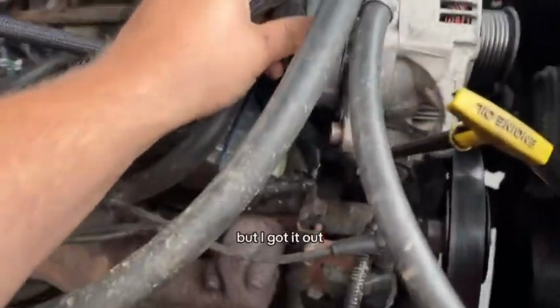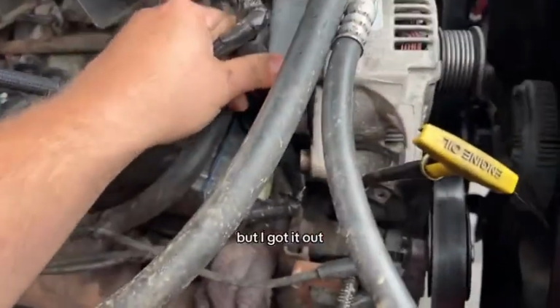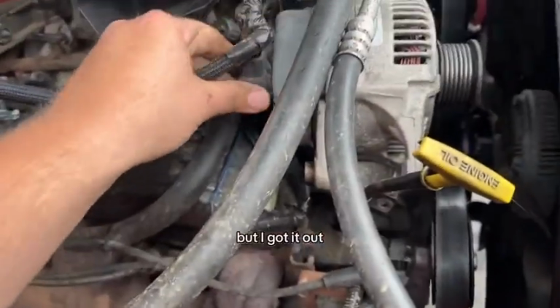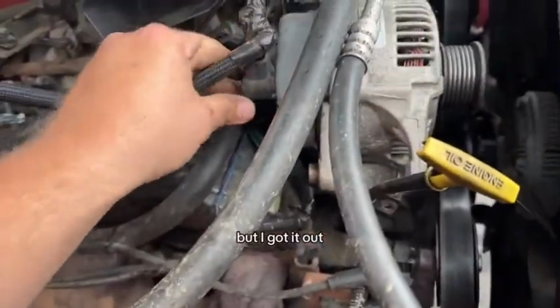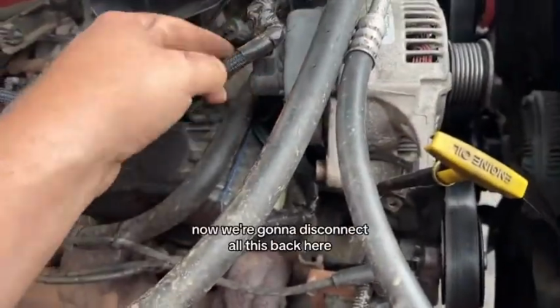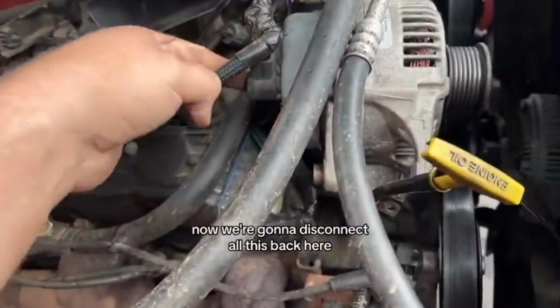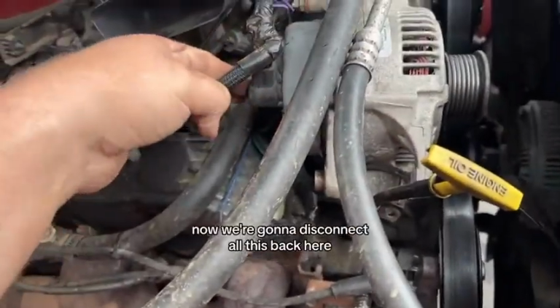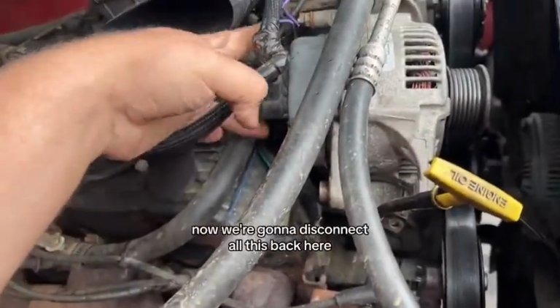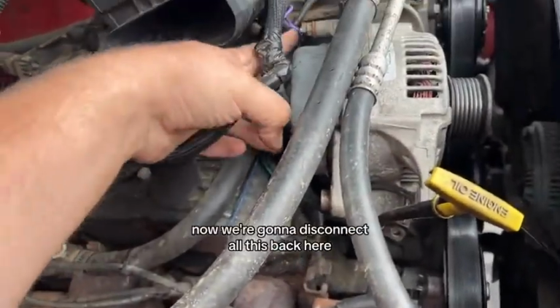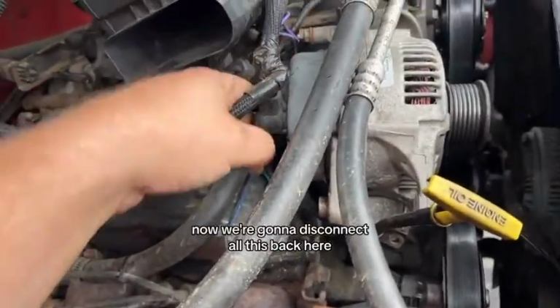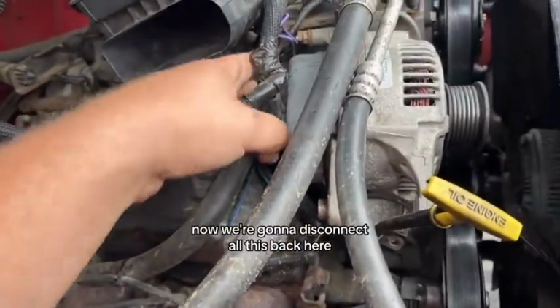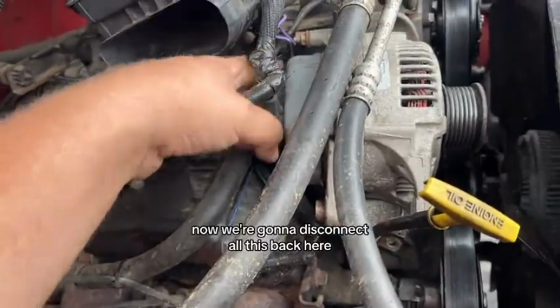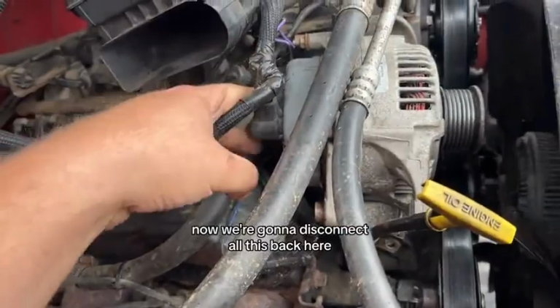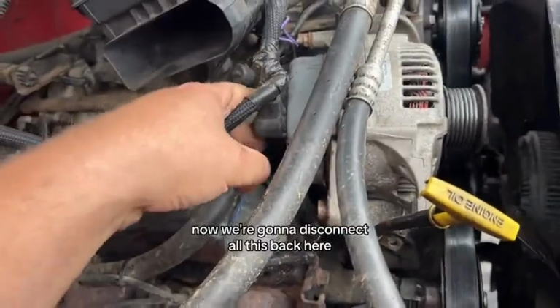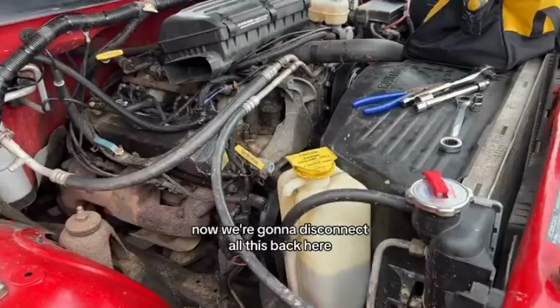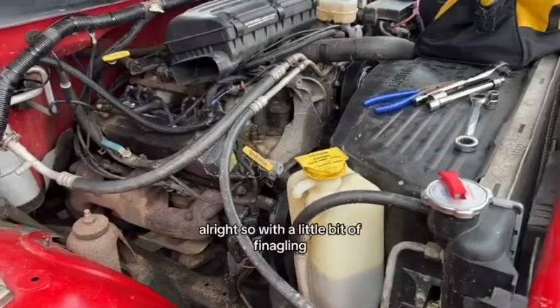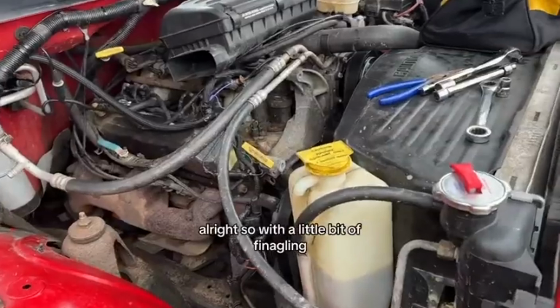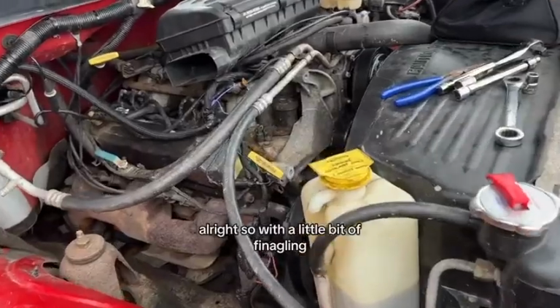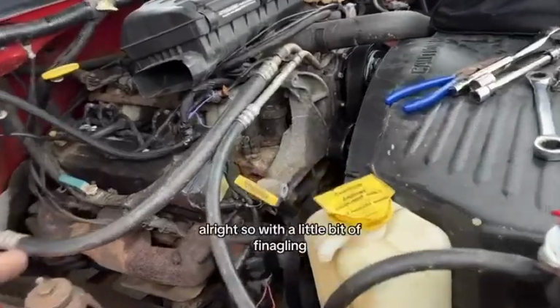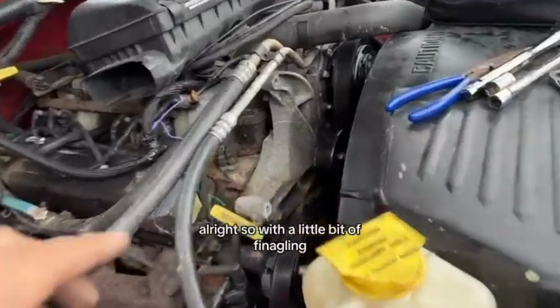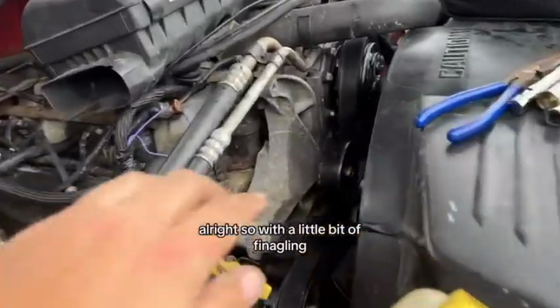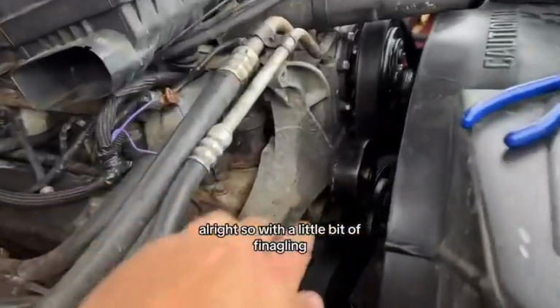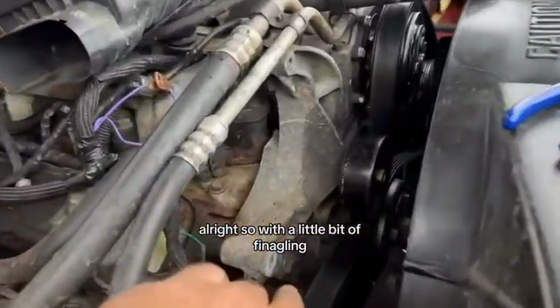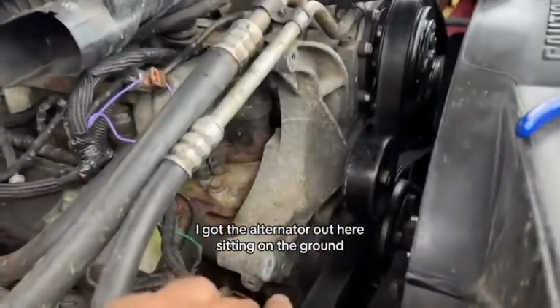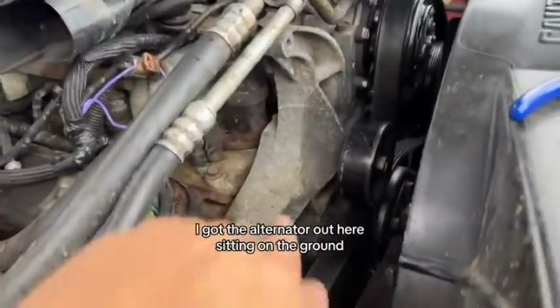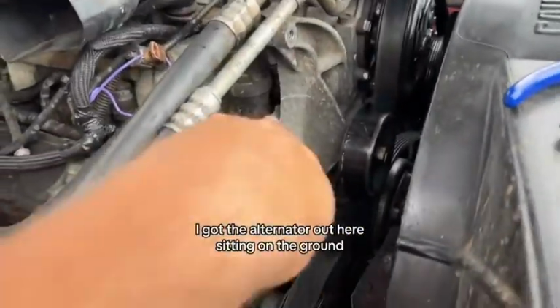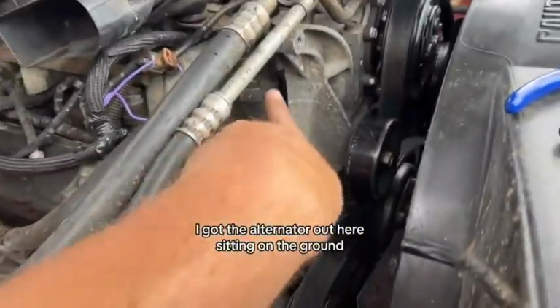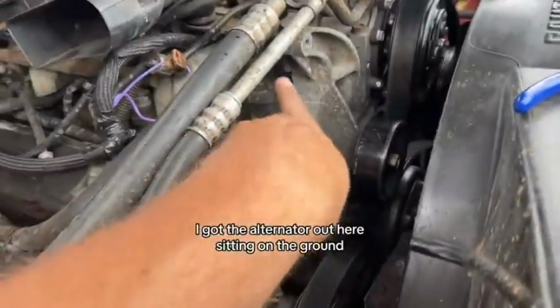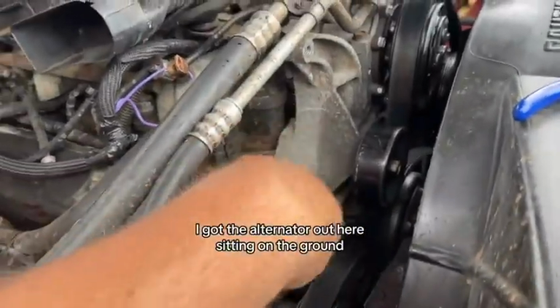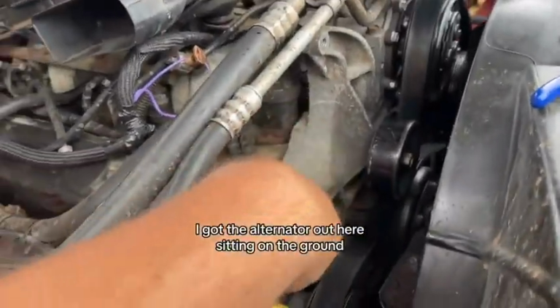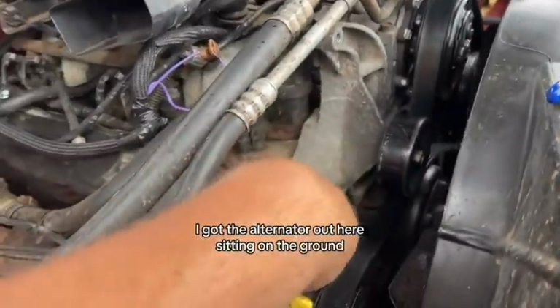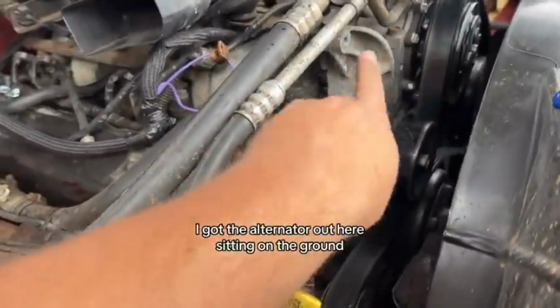Took a little bit of wiggling but I got it out. Now we're going to disconnect all this back here. With a little bit of finagling, I got the alternator out.